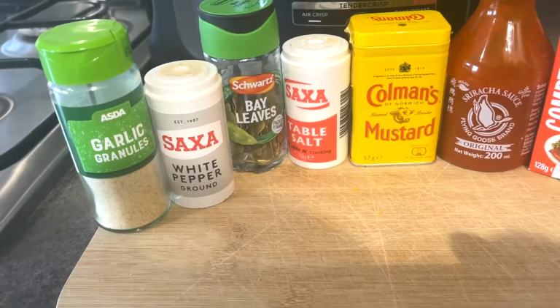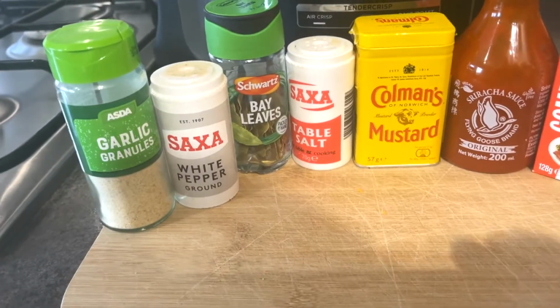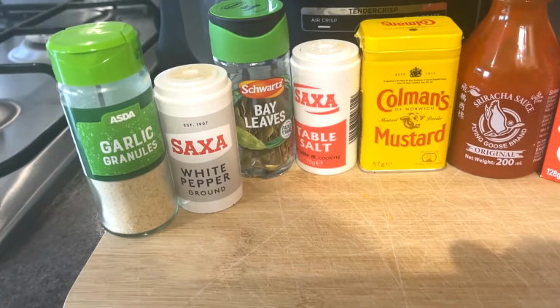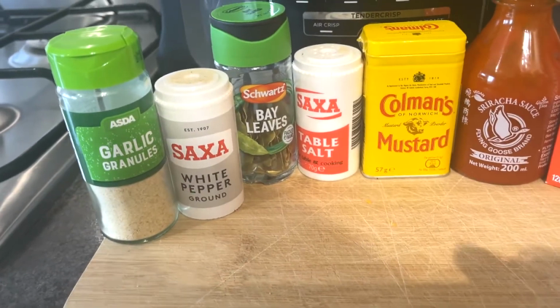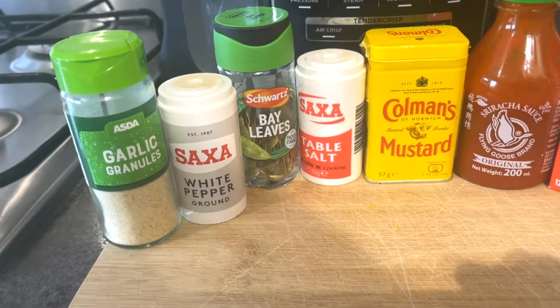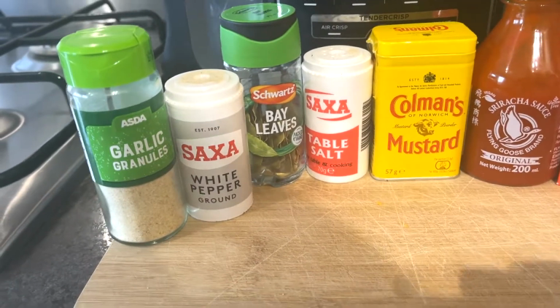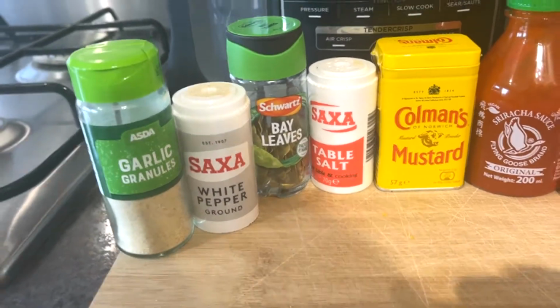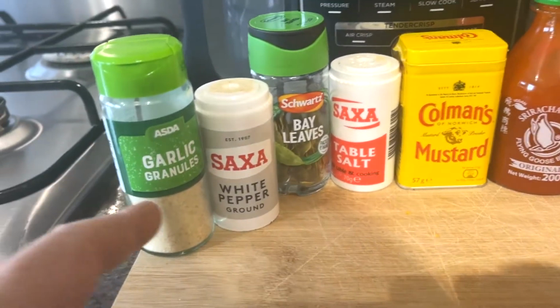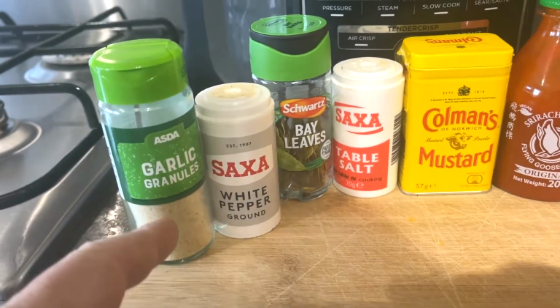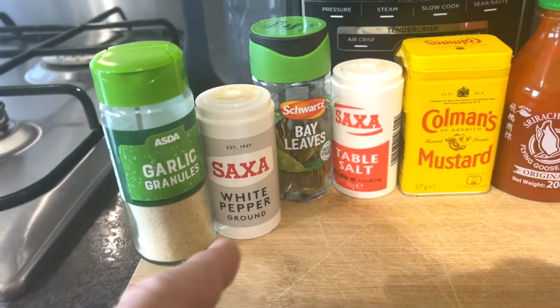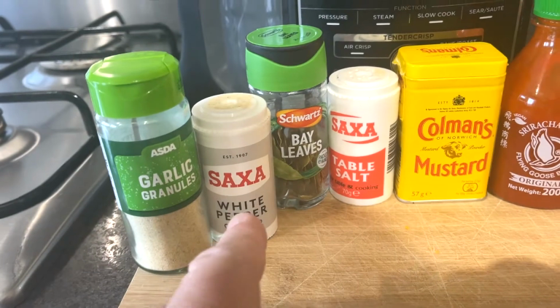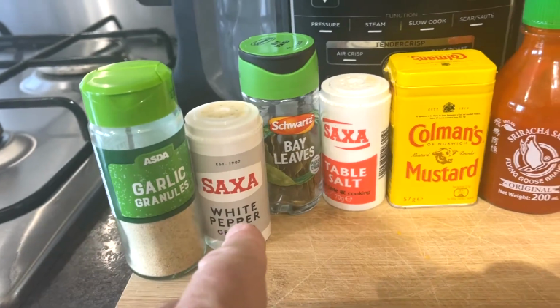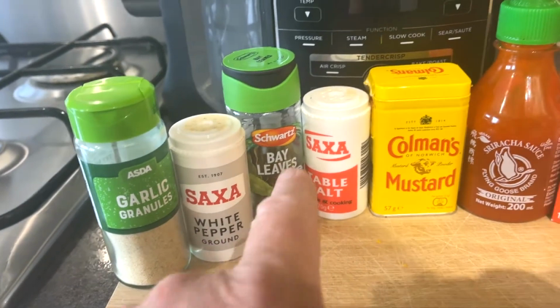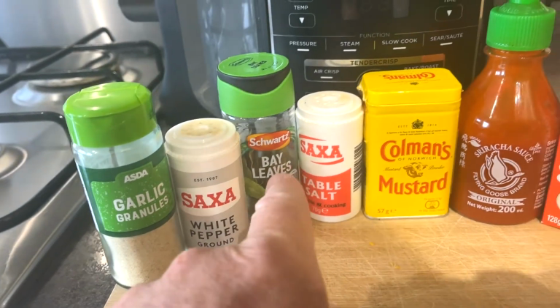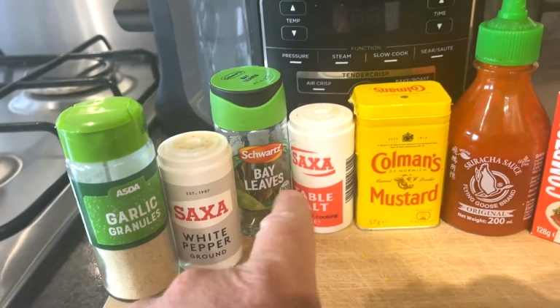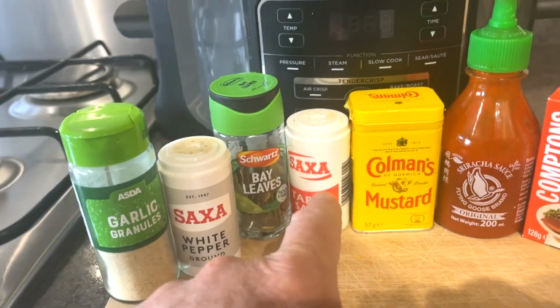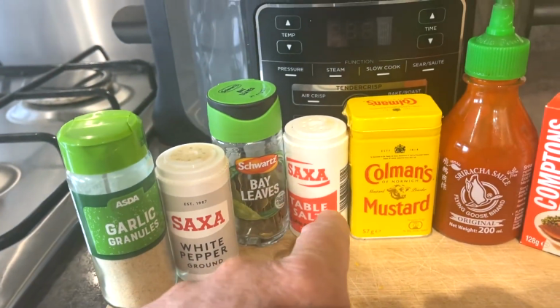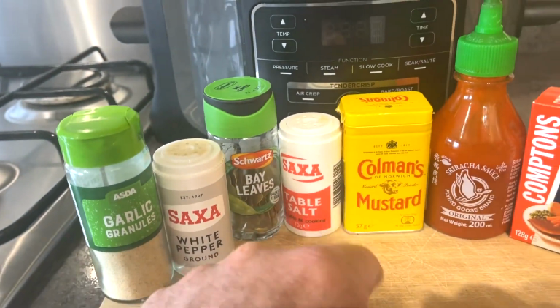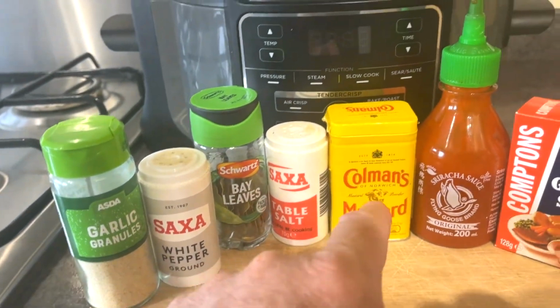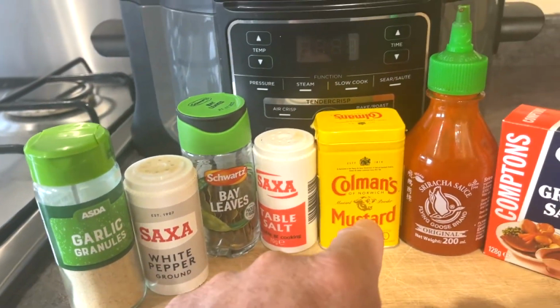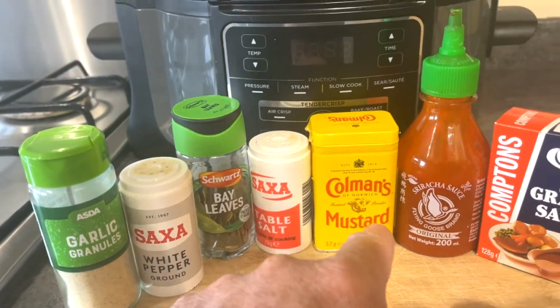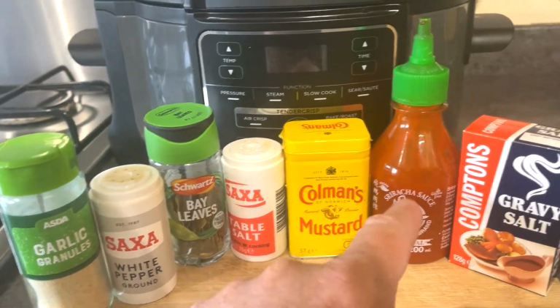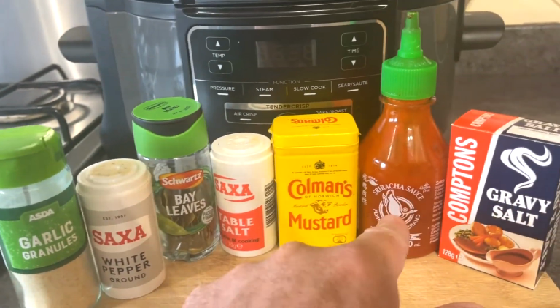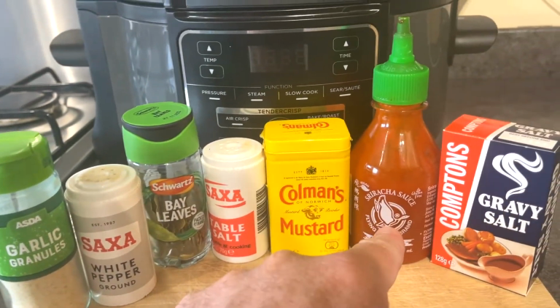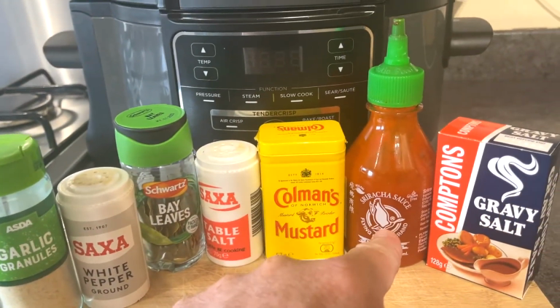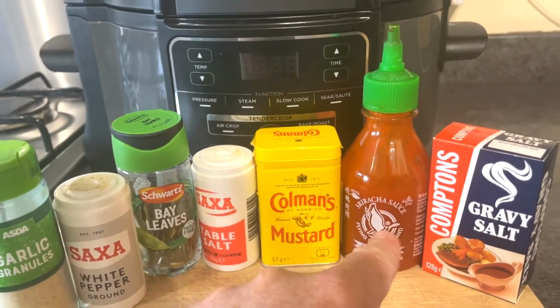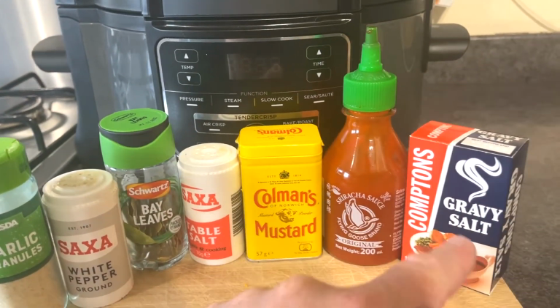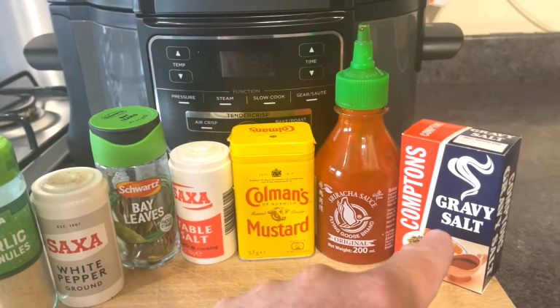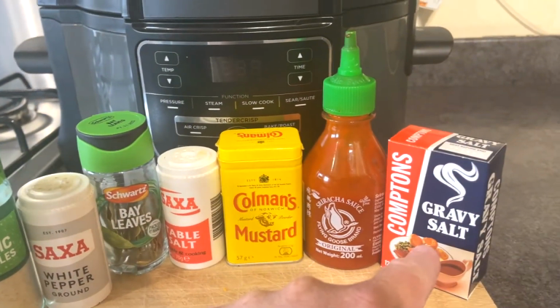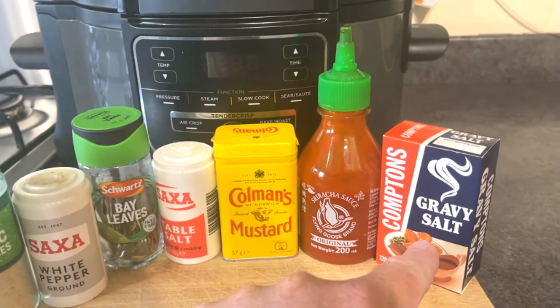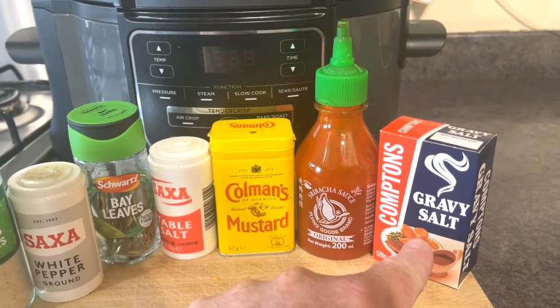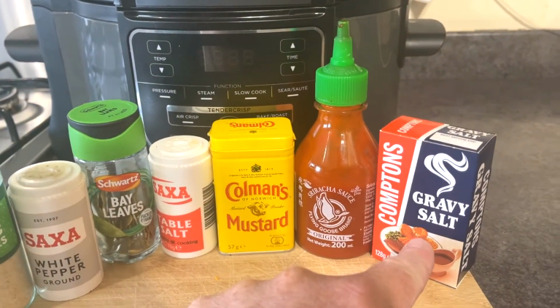Seasoning for the dragon pie: garlic, white pepper, bay leaves, table salt, mustard, sriracha, and some gravy salt.